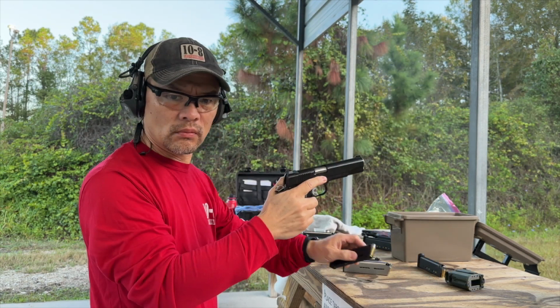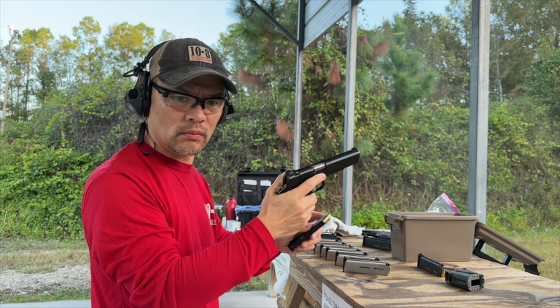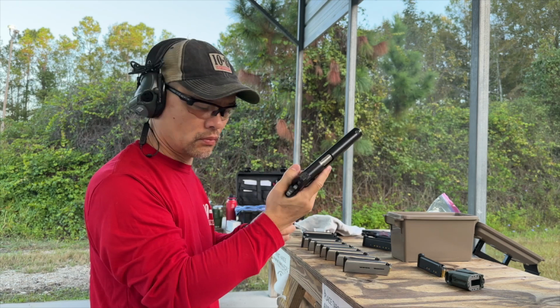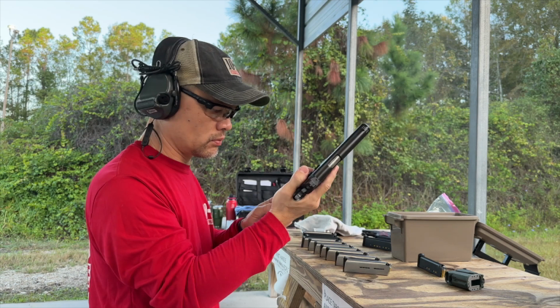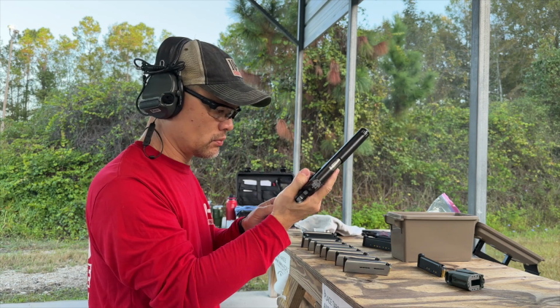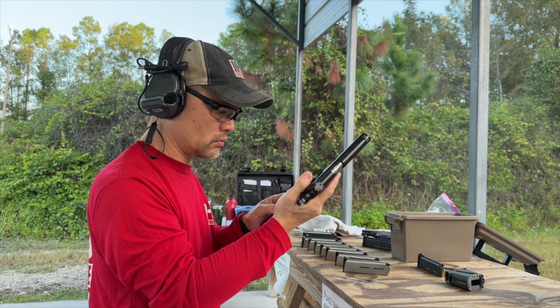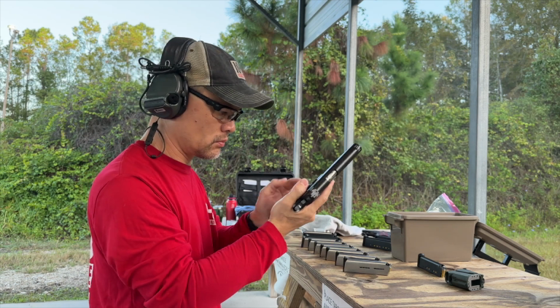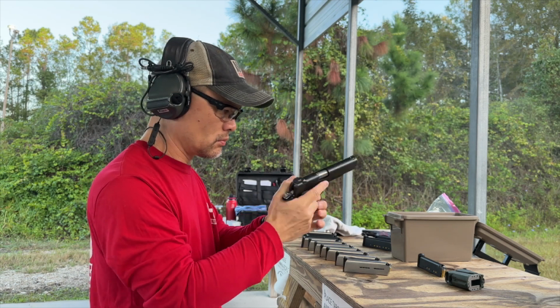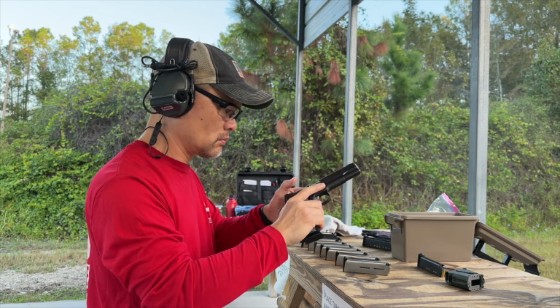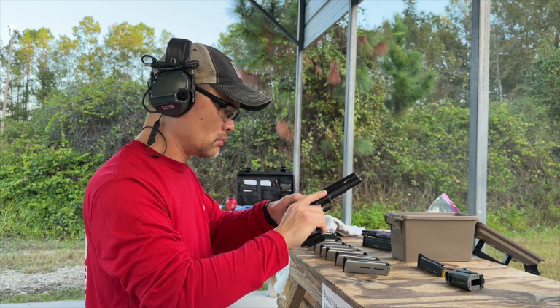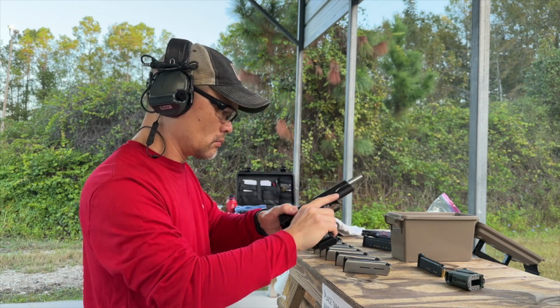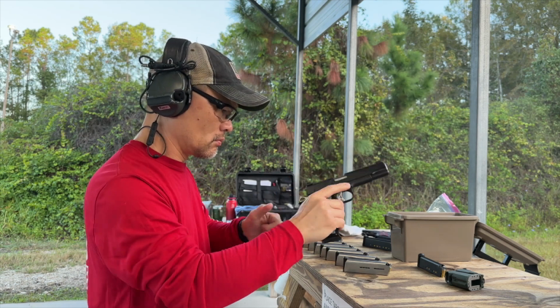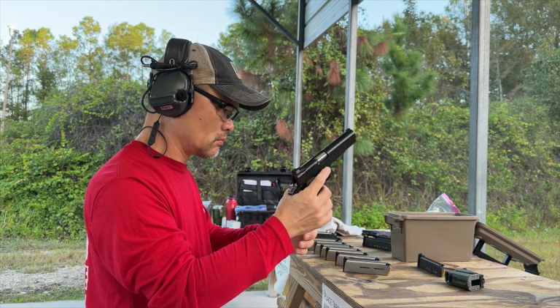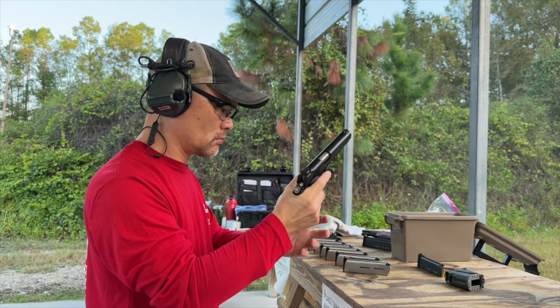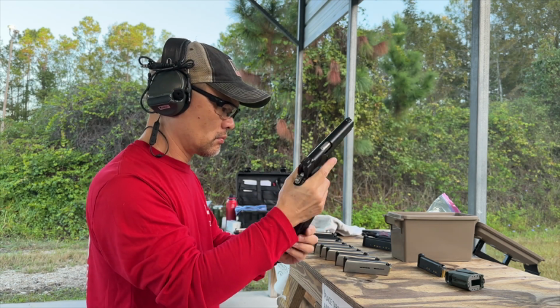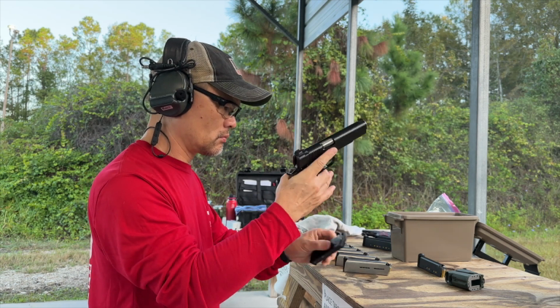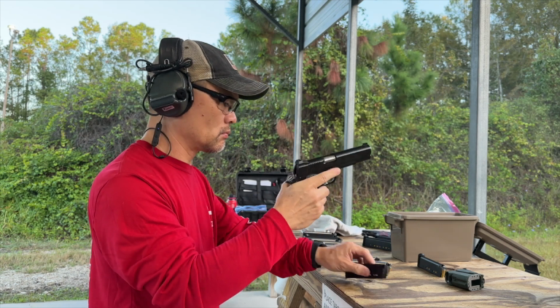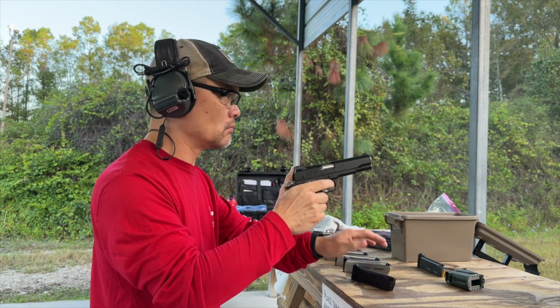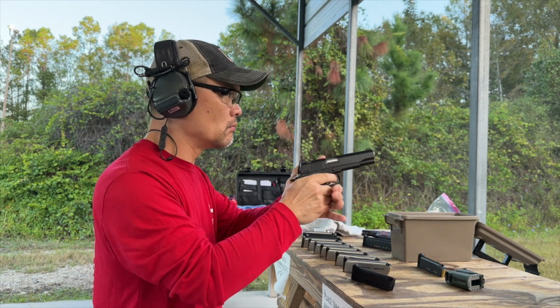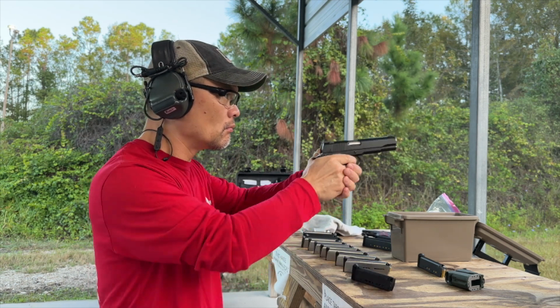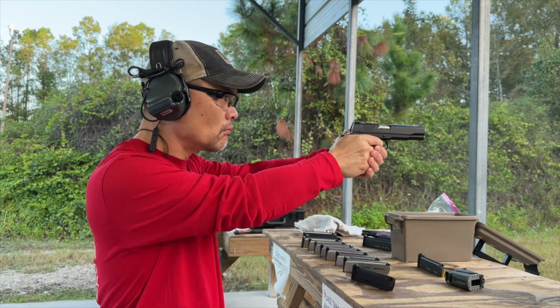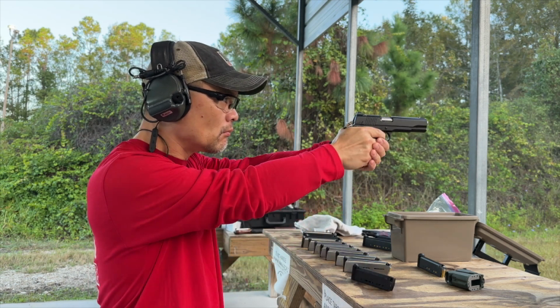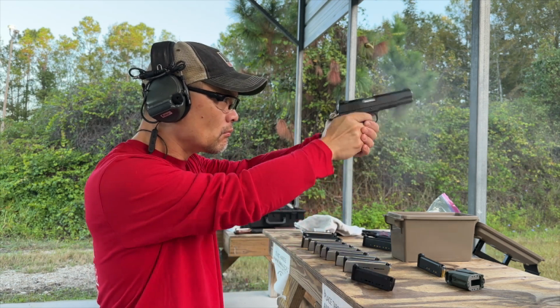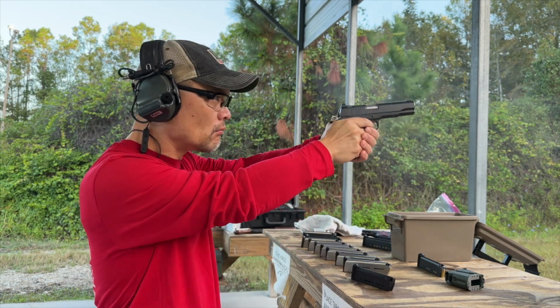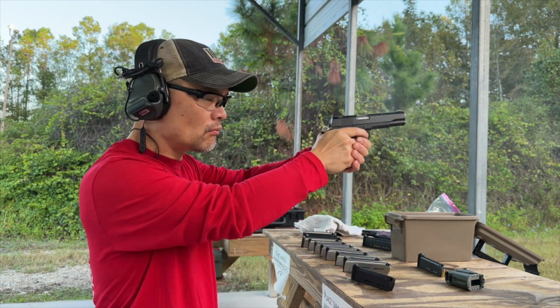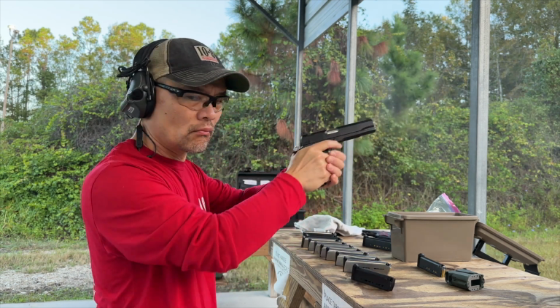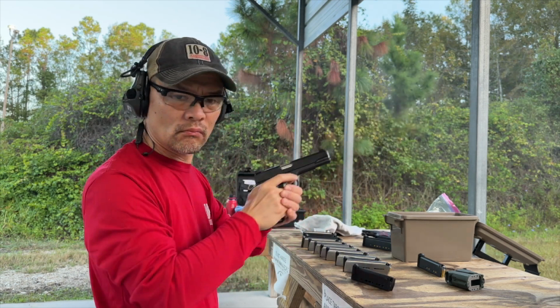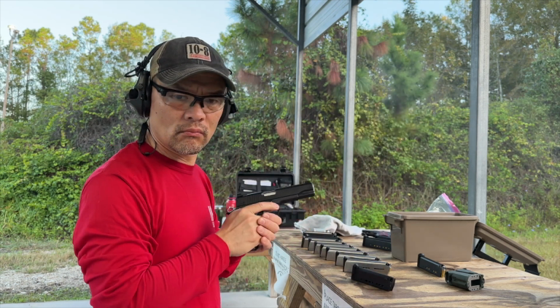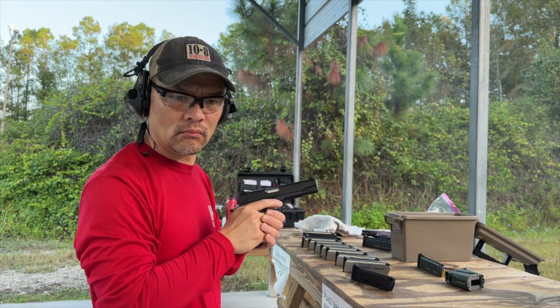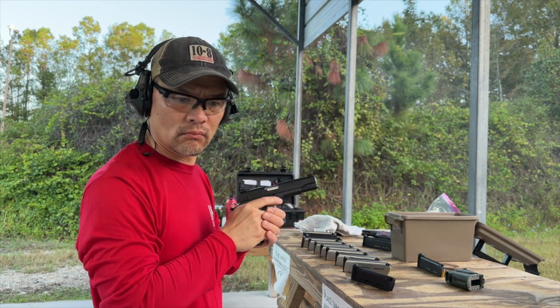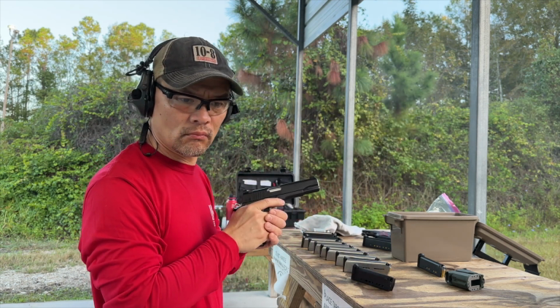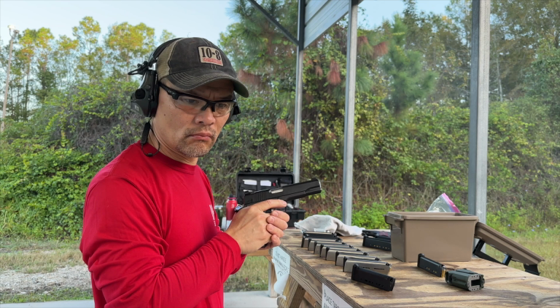After I added the tension, the extractor worked and the gun passed the function check.